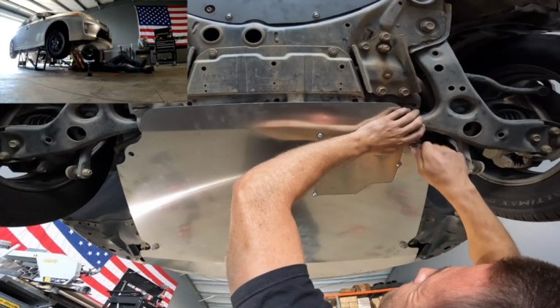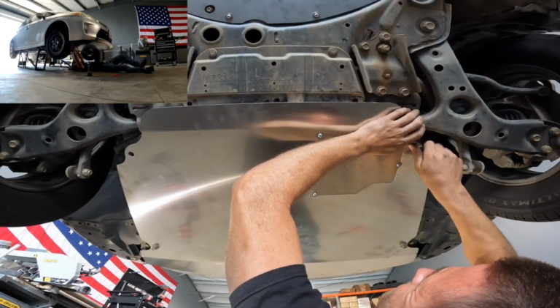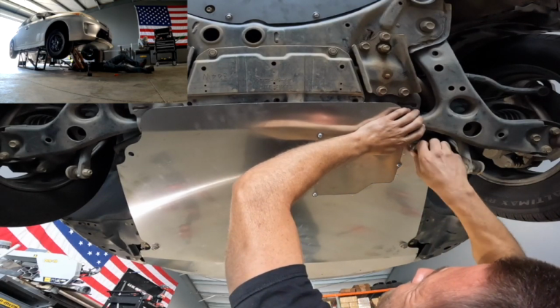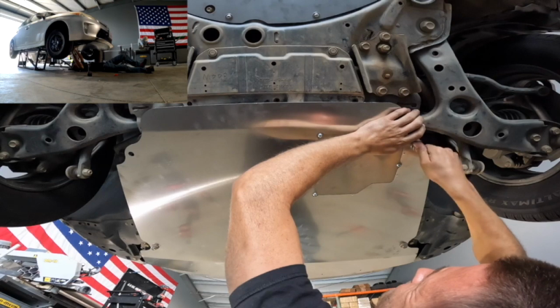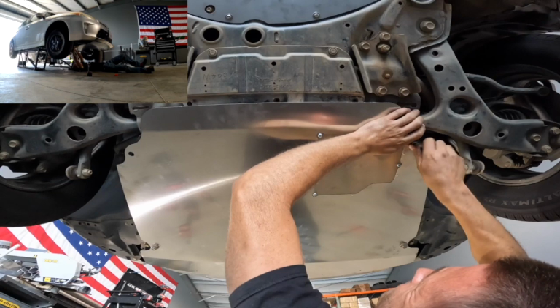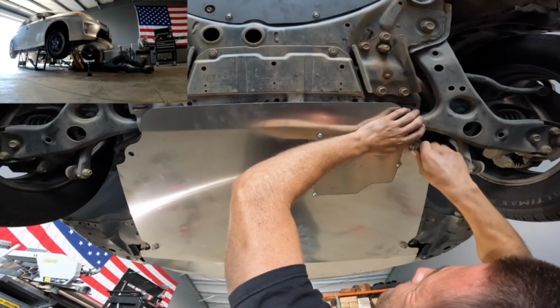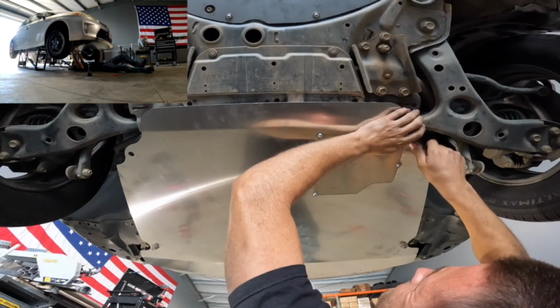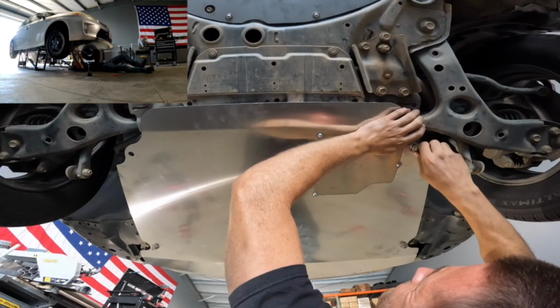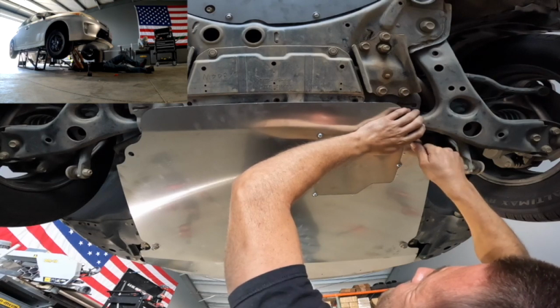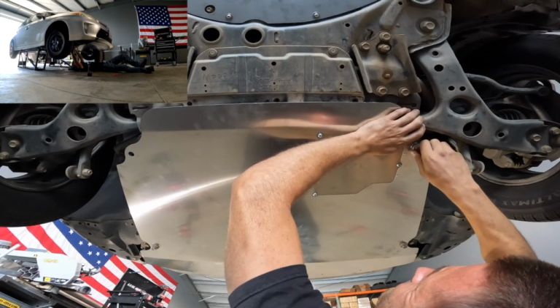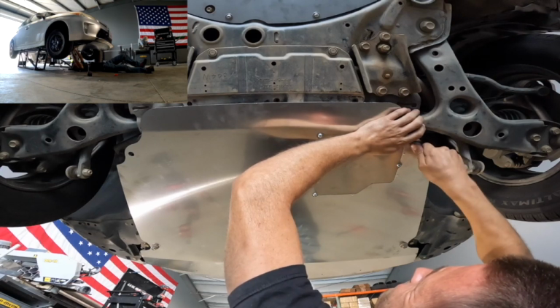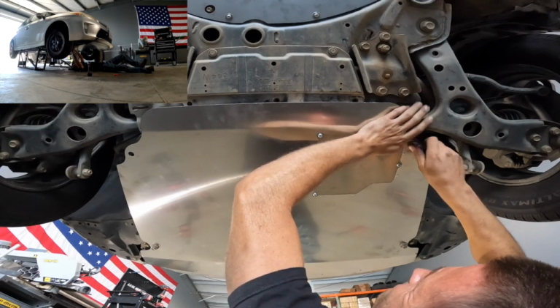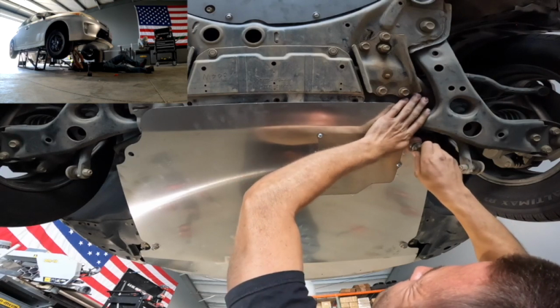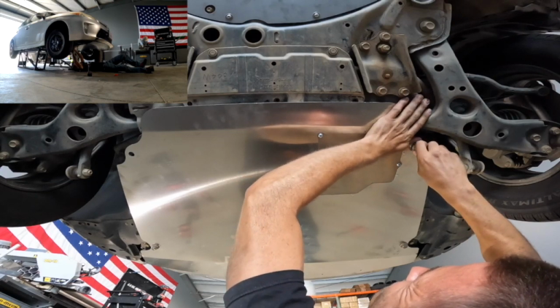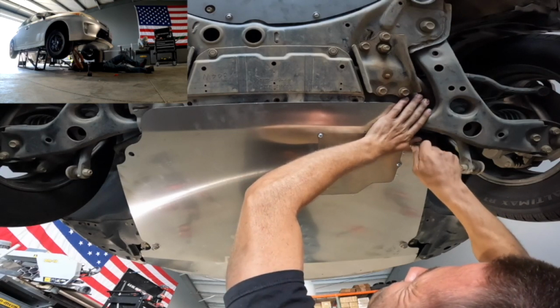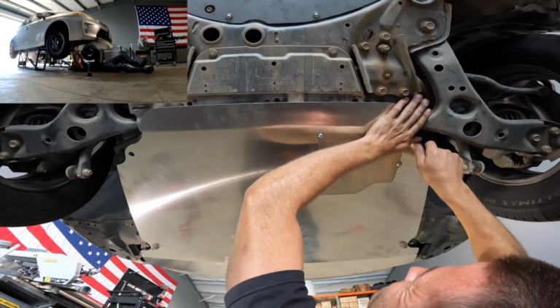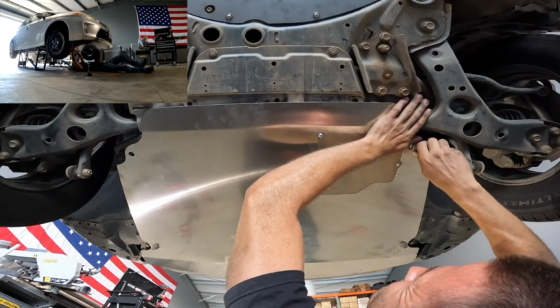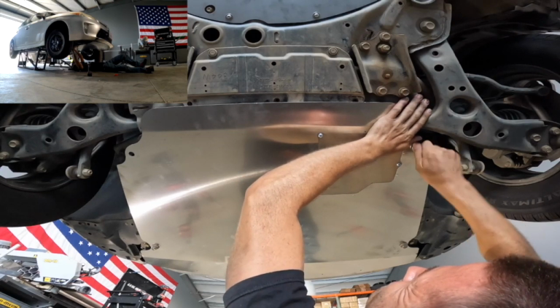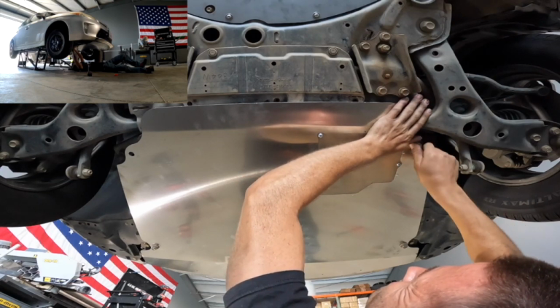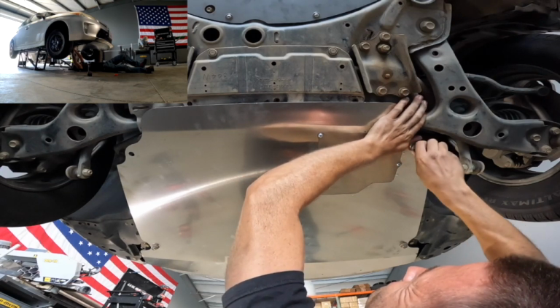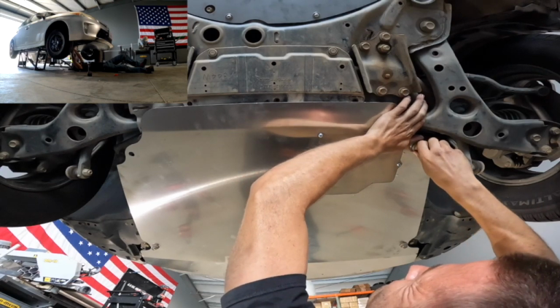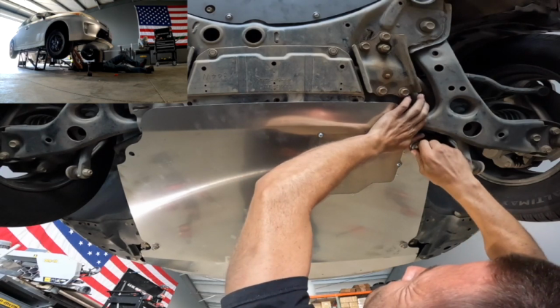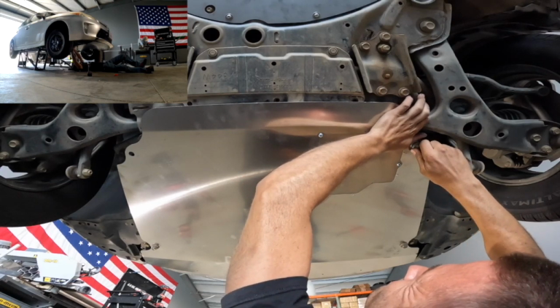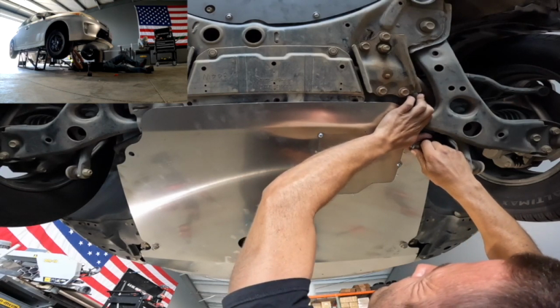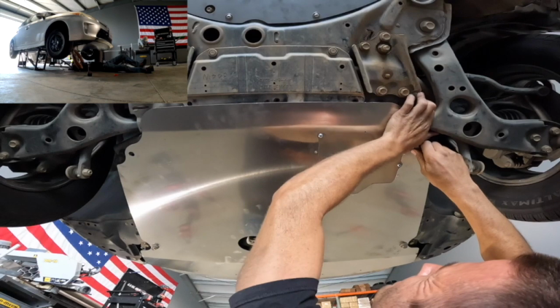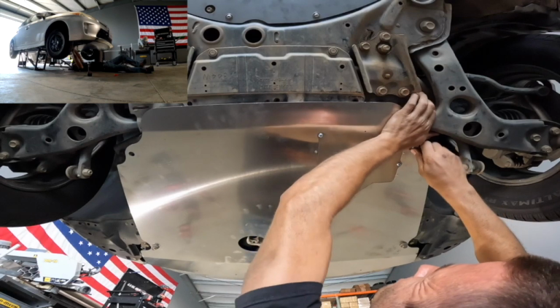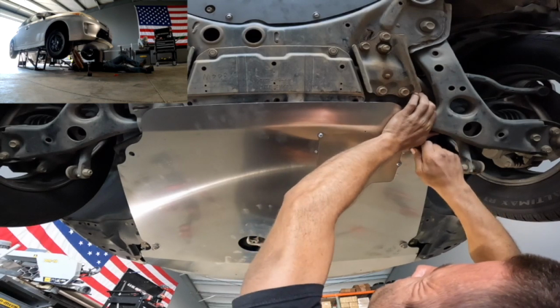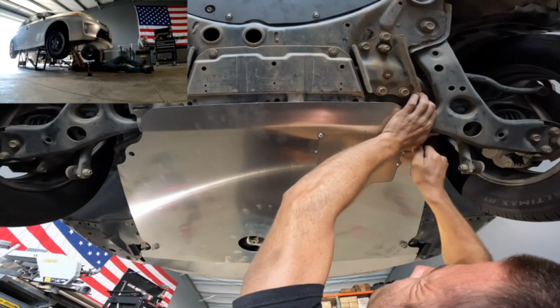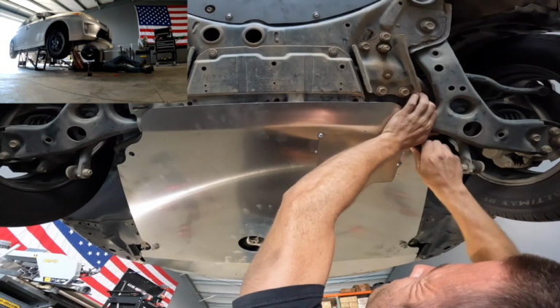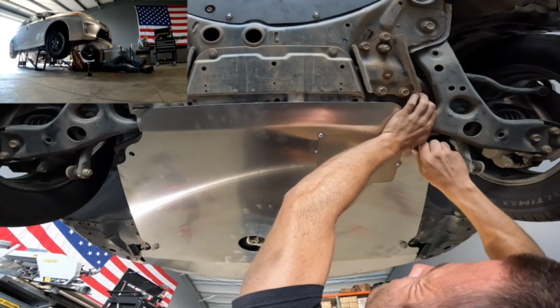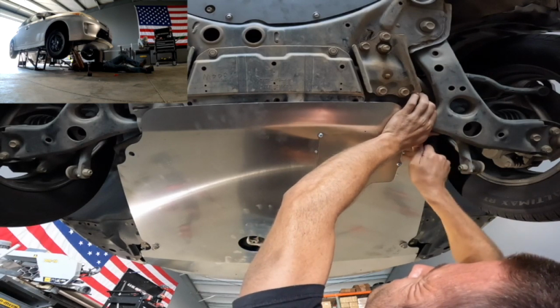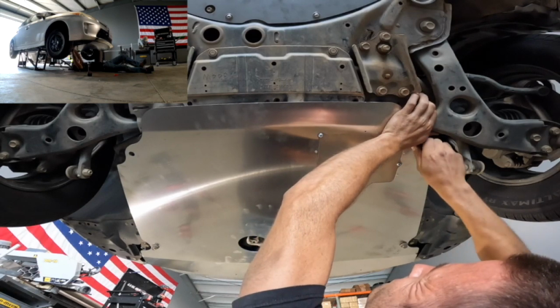Fortunately, even on this vehicle — having had the front end impact — once the additional four bolts were loosened, everything dropped right back into square.